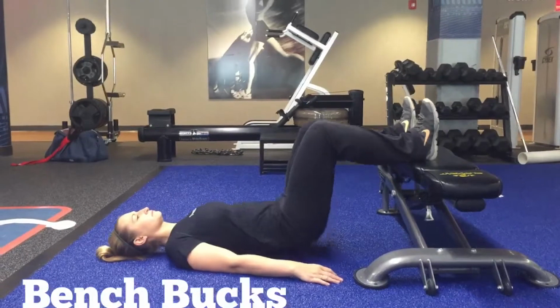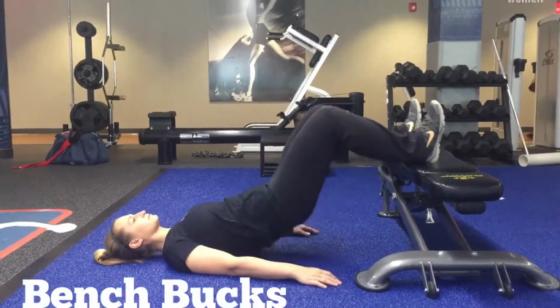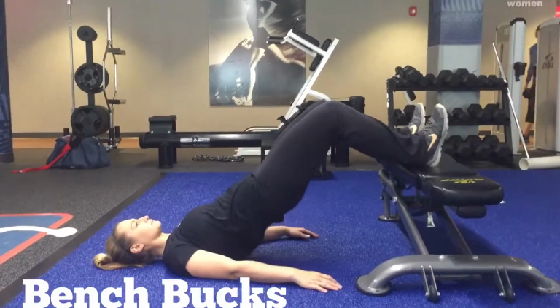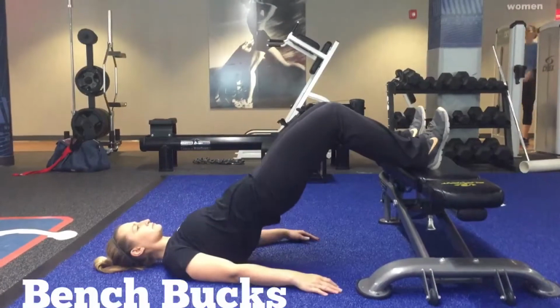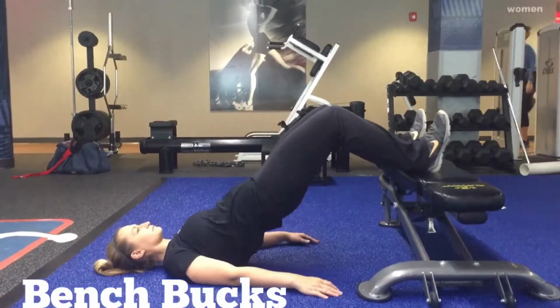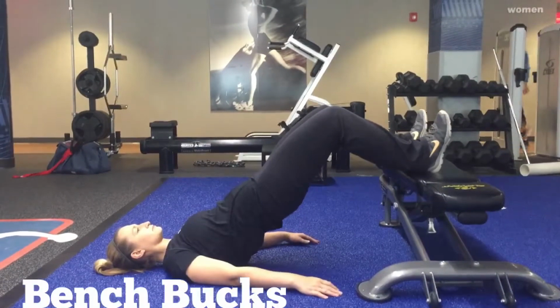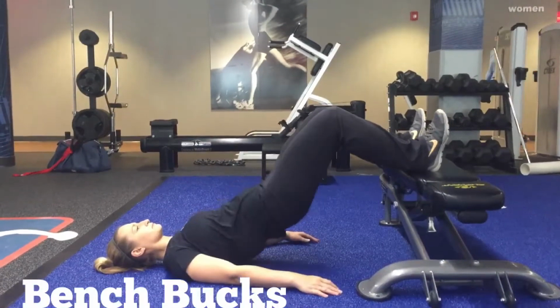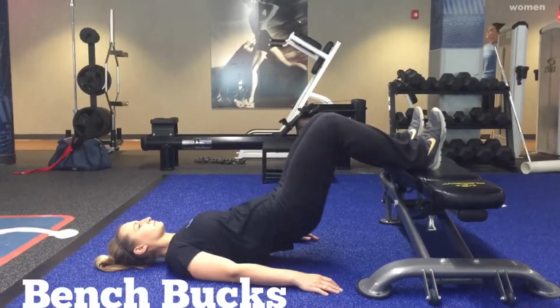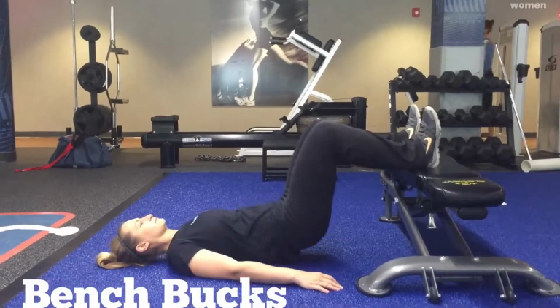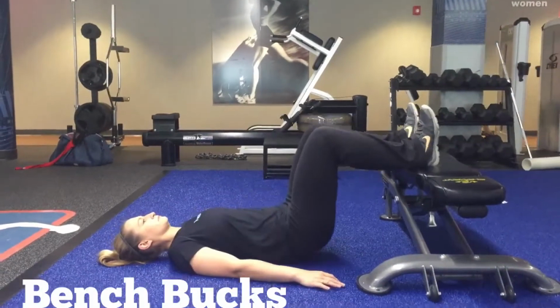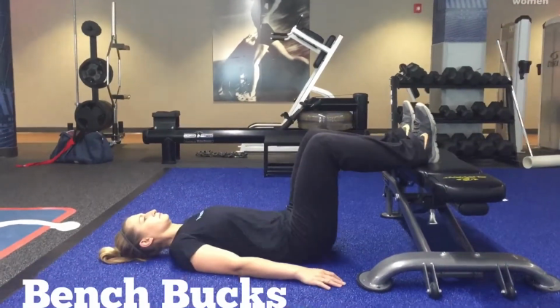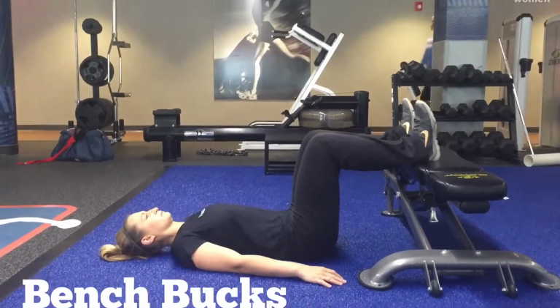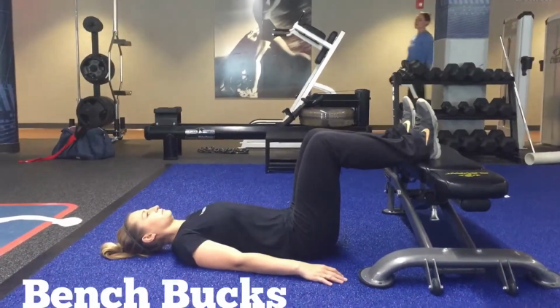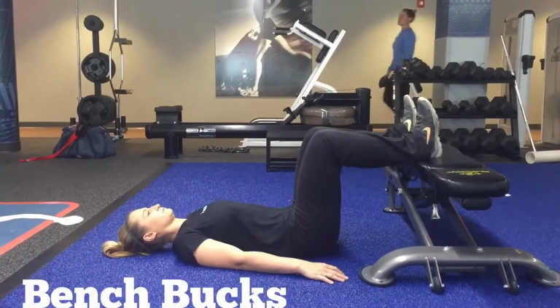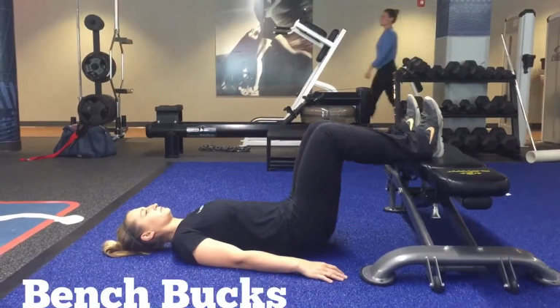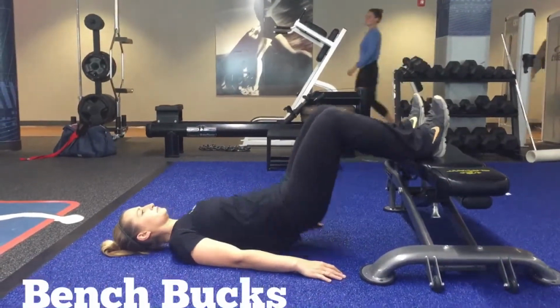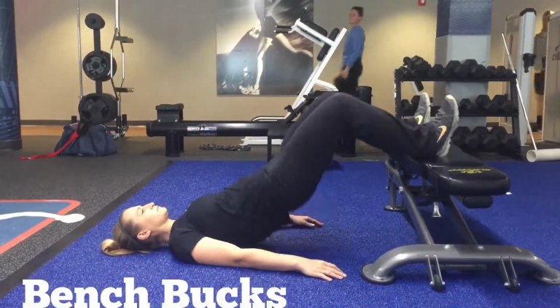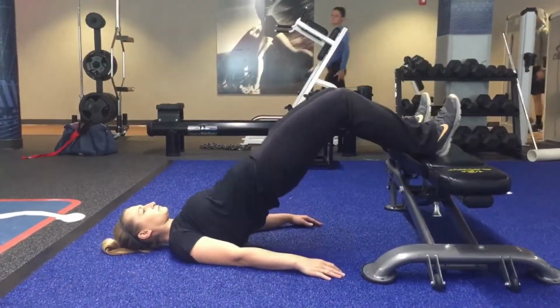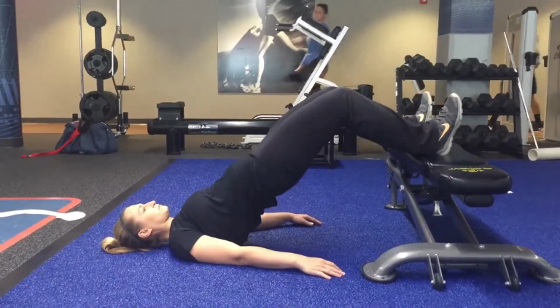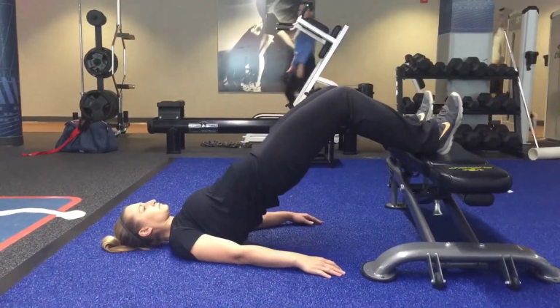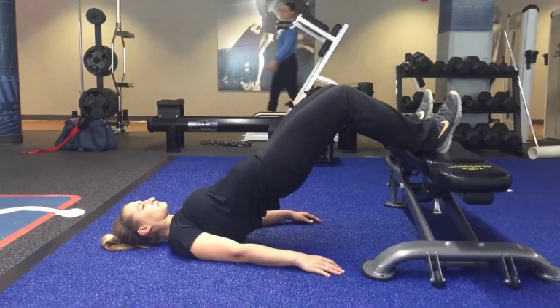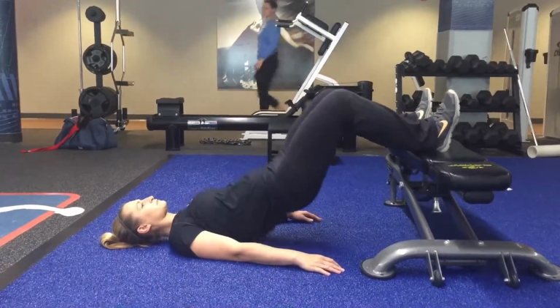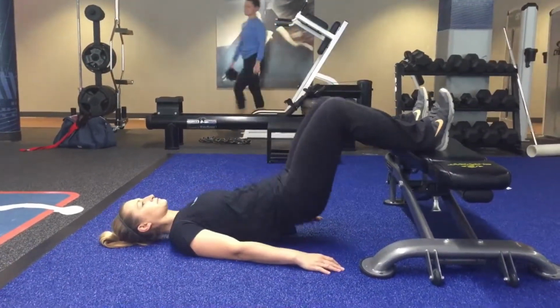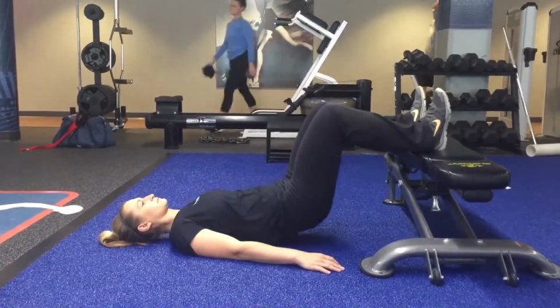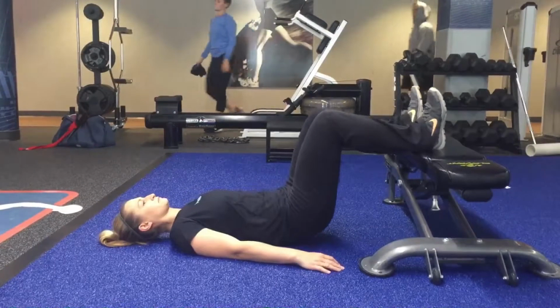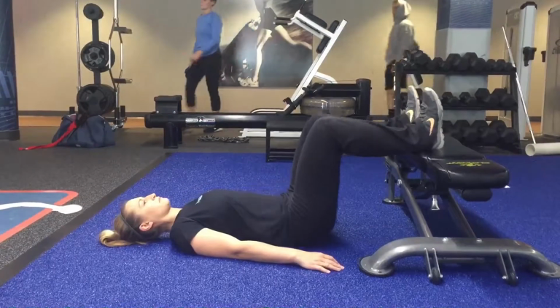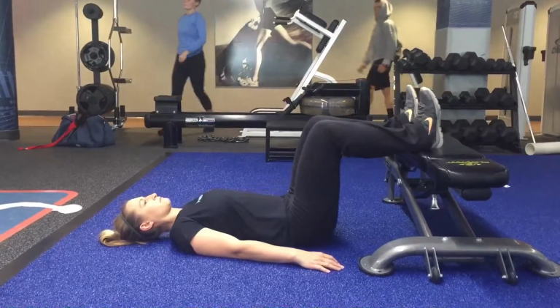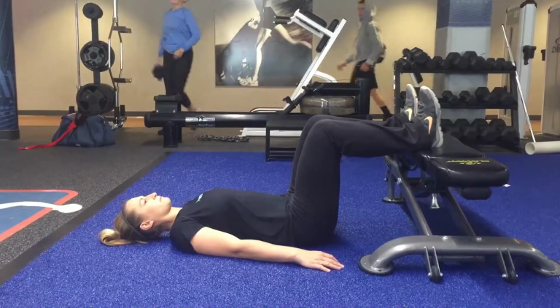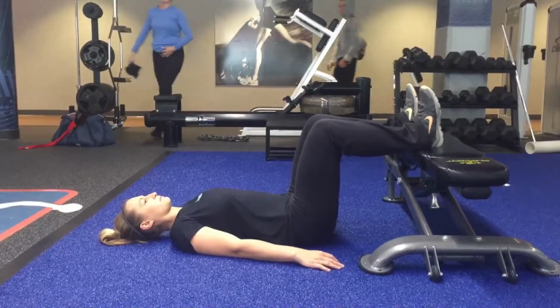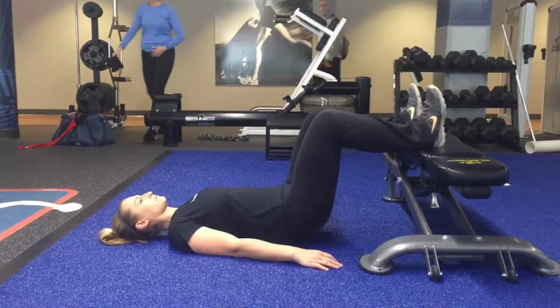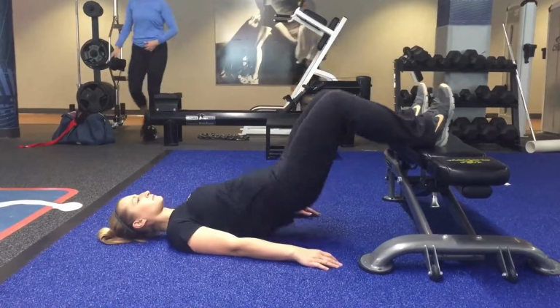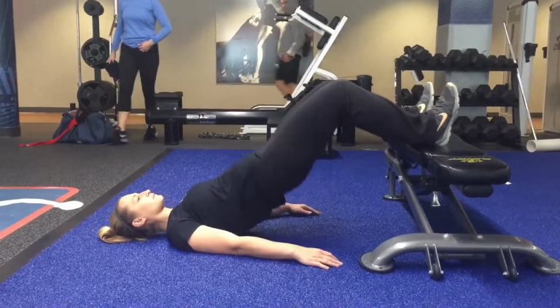When performing bench bucks, start with the feet elevated on a bench or a box so that the knees are at a 90 degree angle.